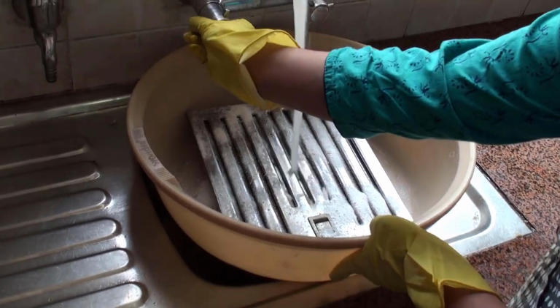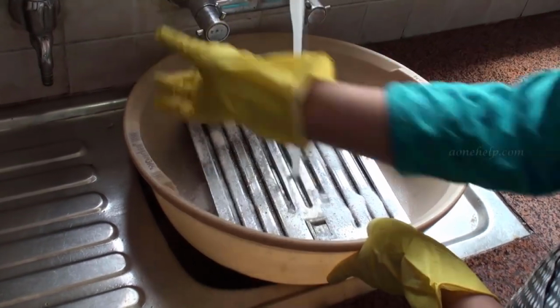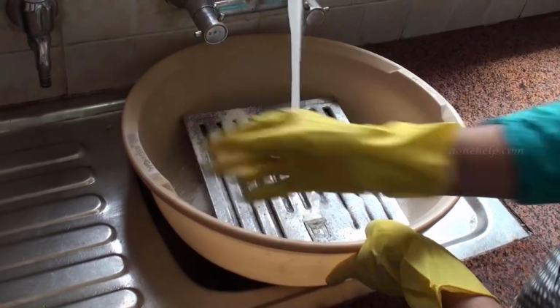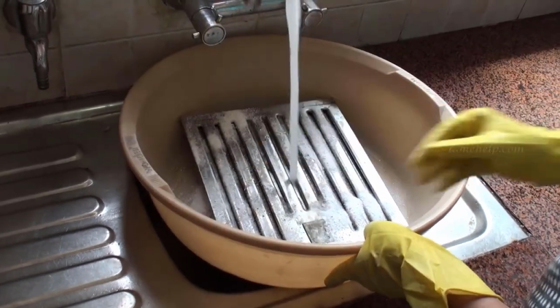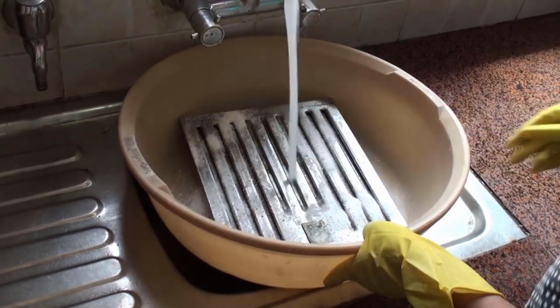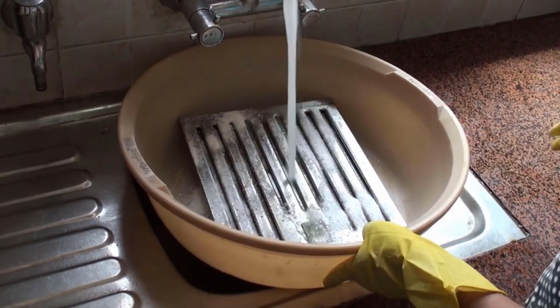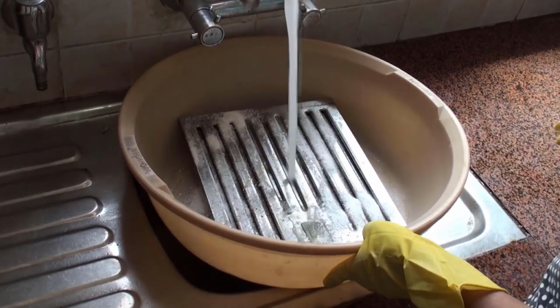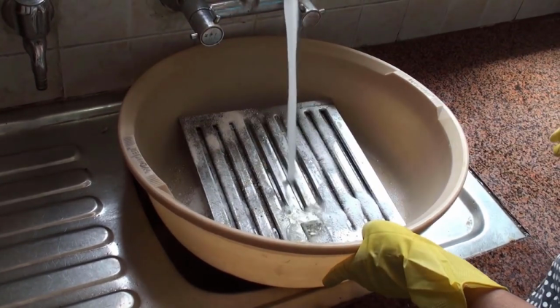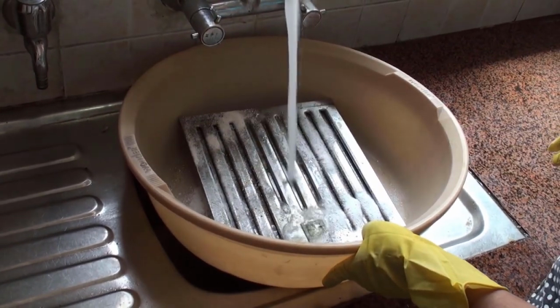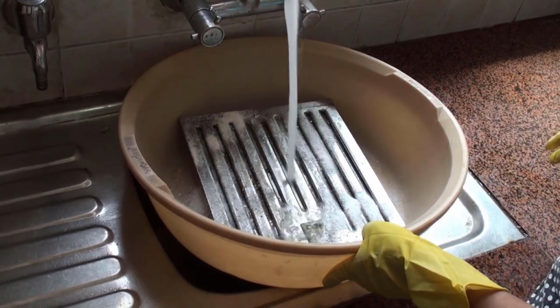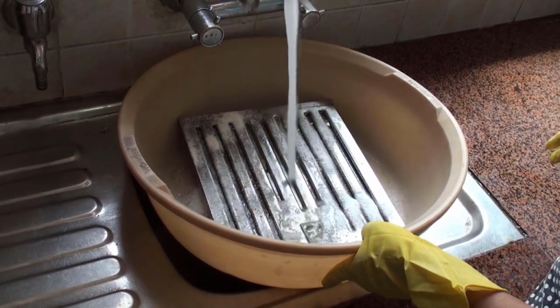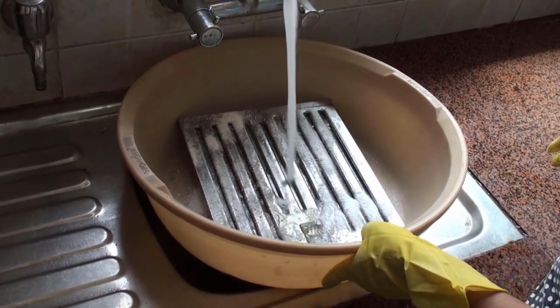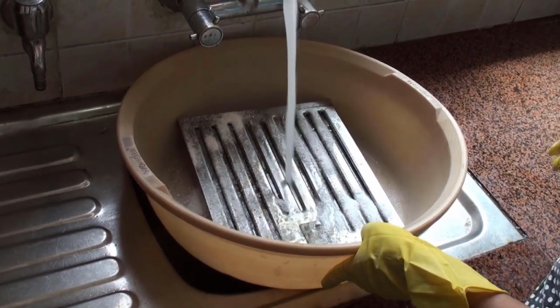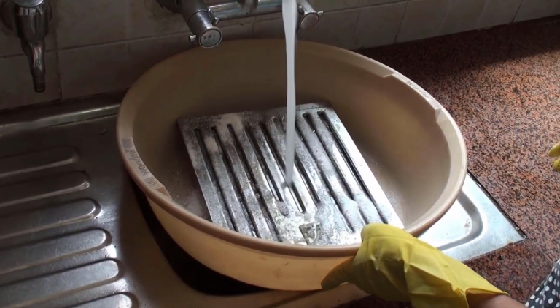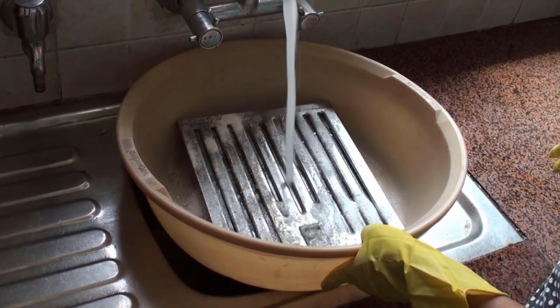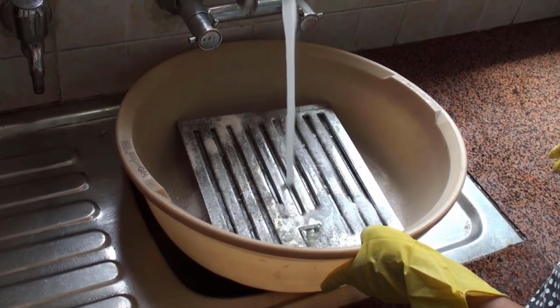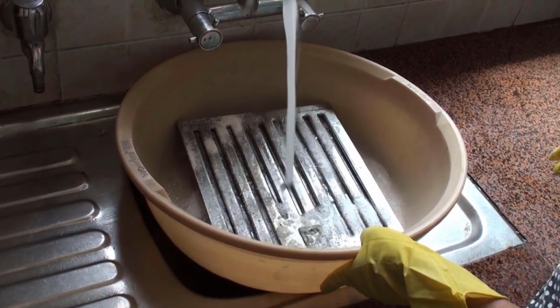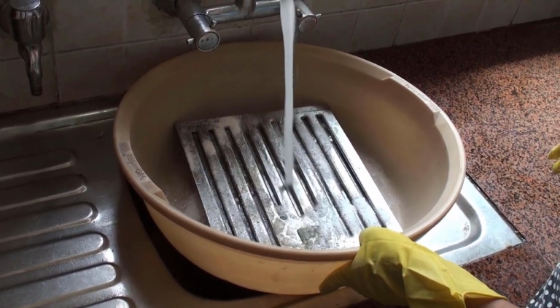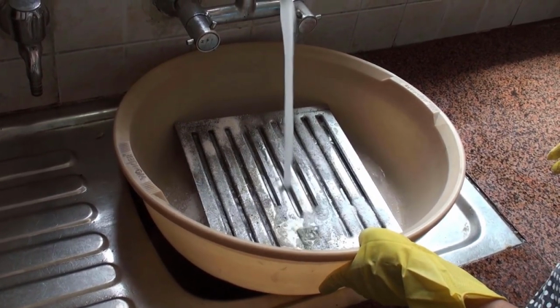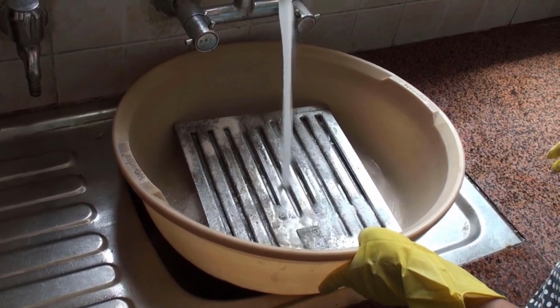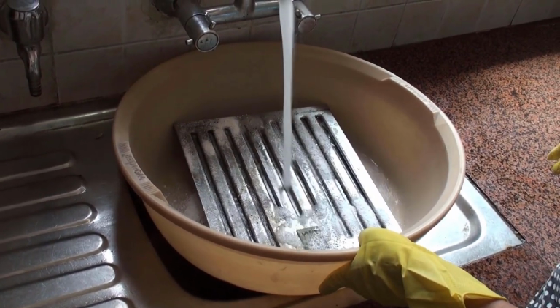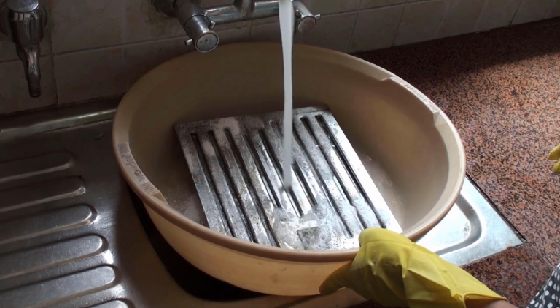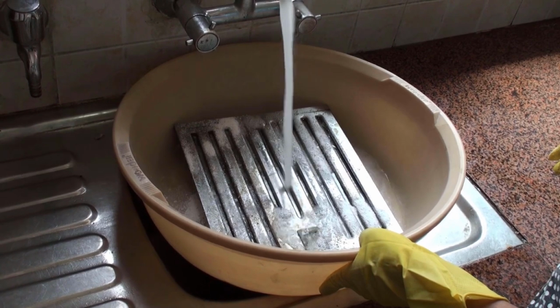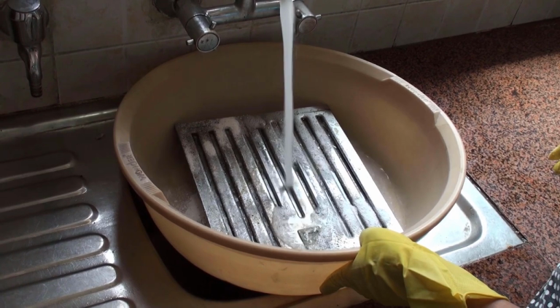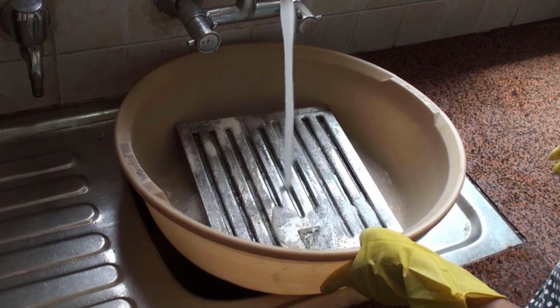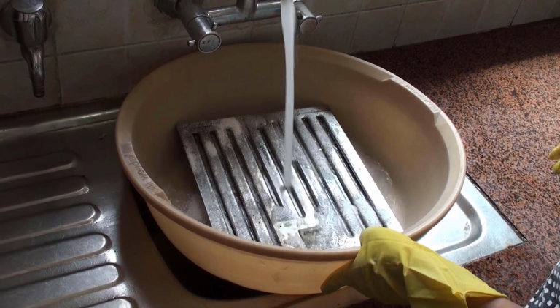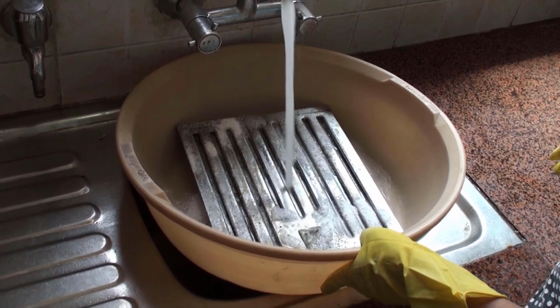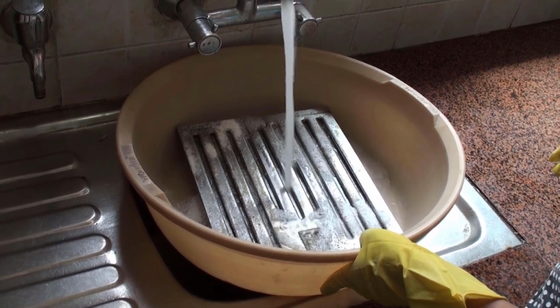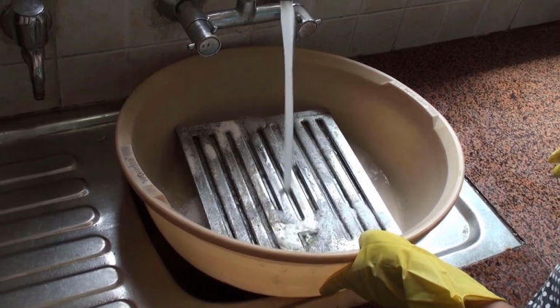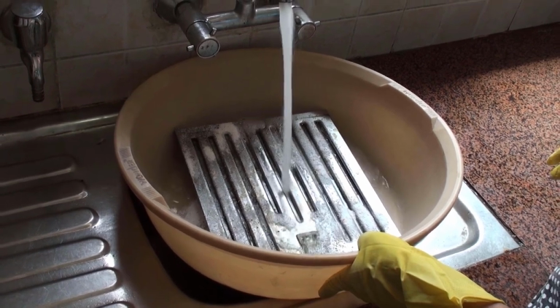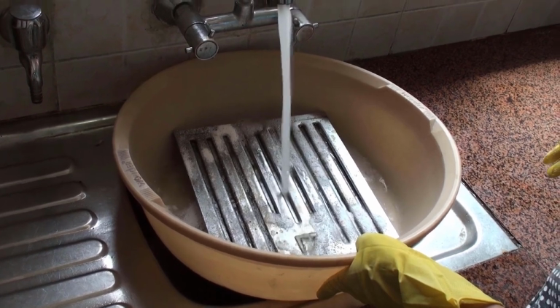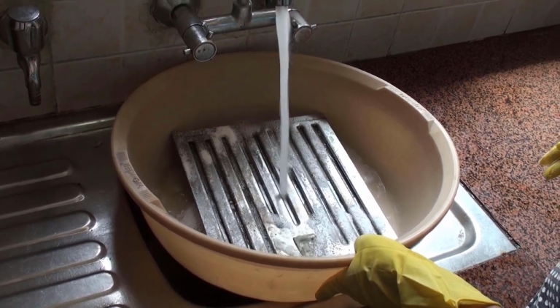Next, let's pour hot water over the filter. Hotter the water, better the cleaning.